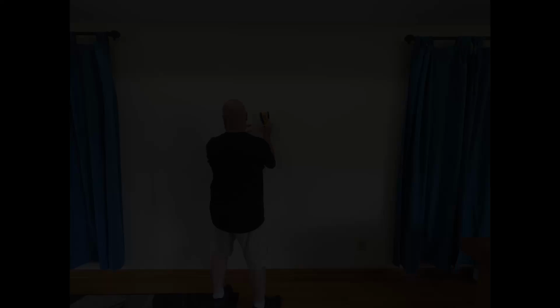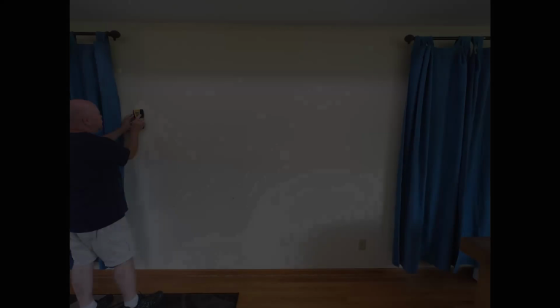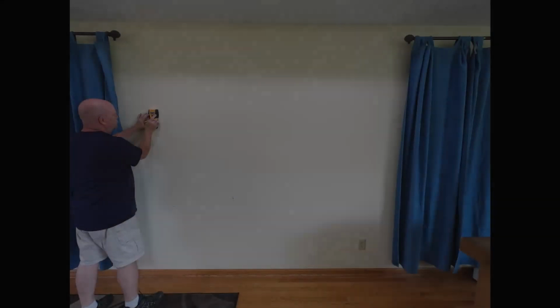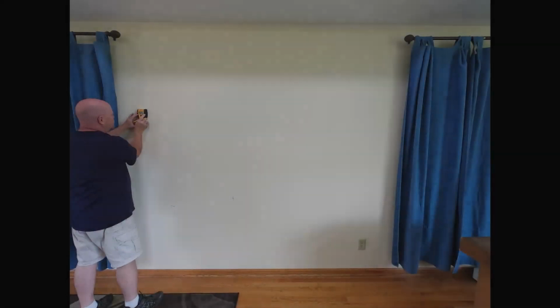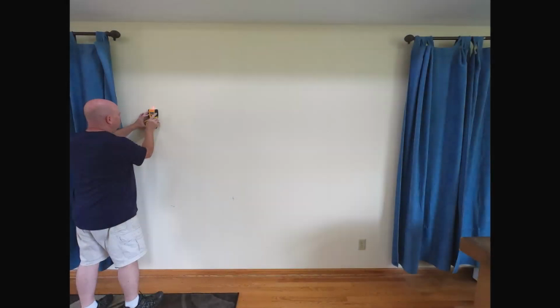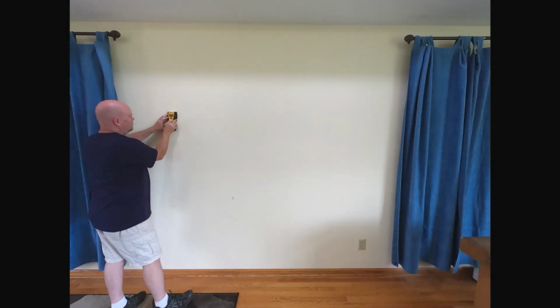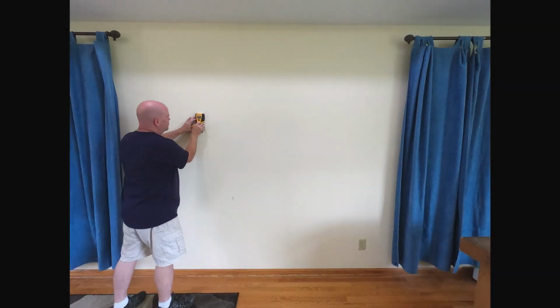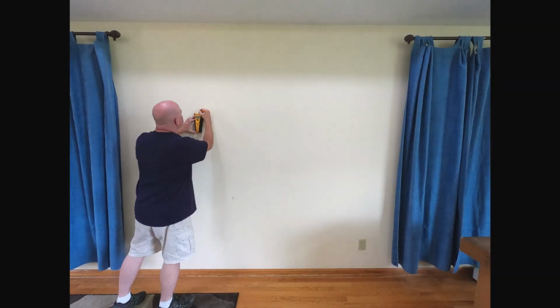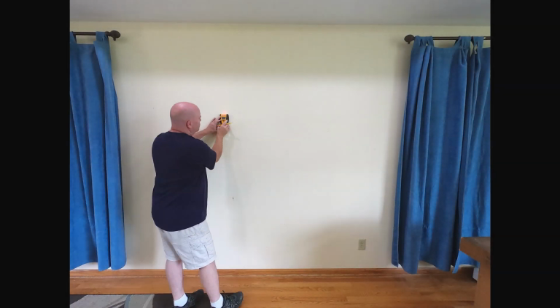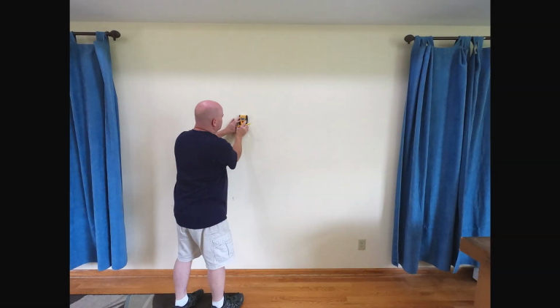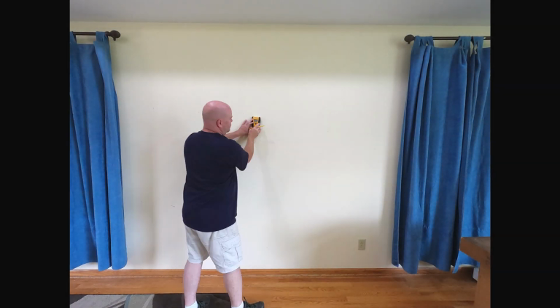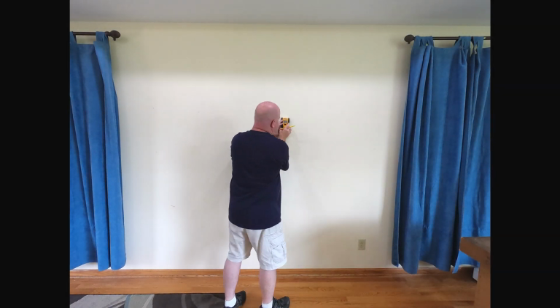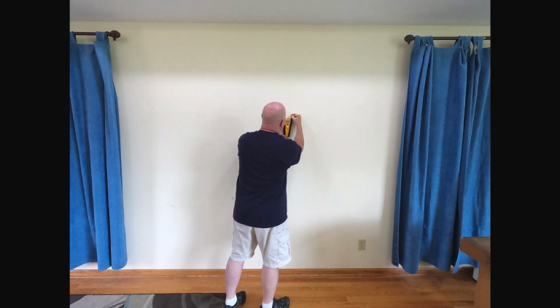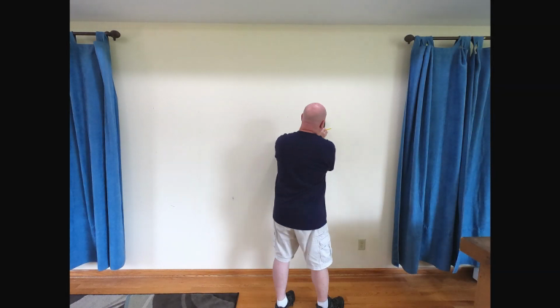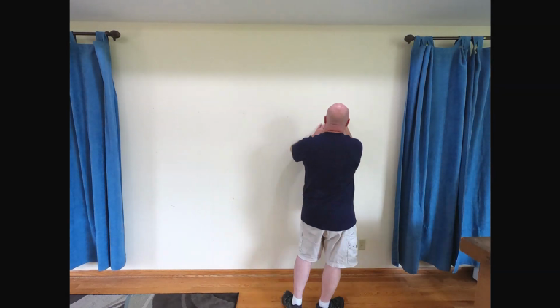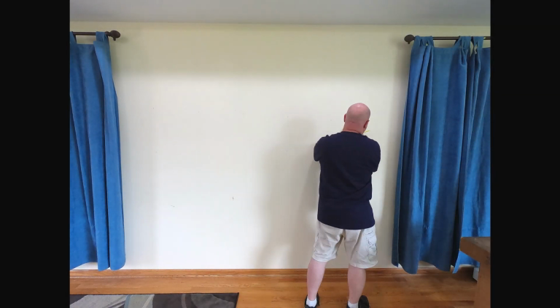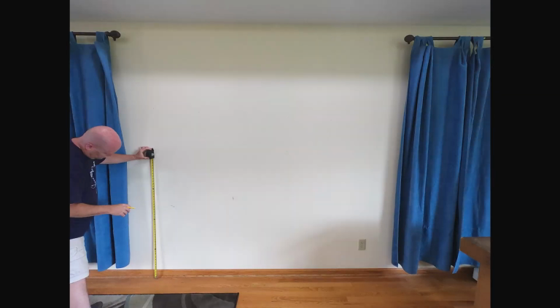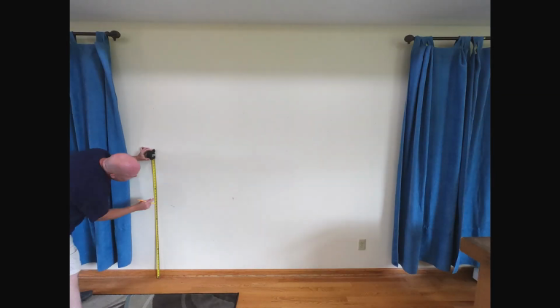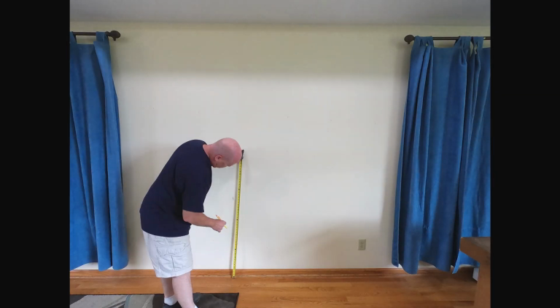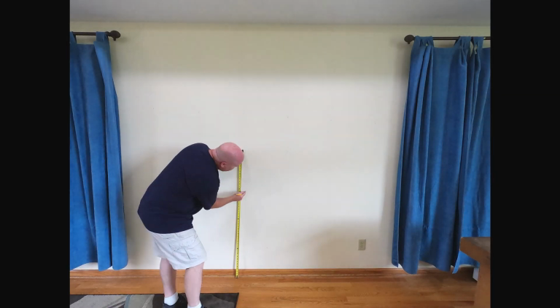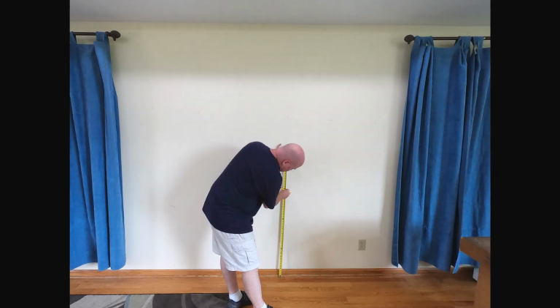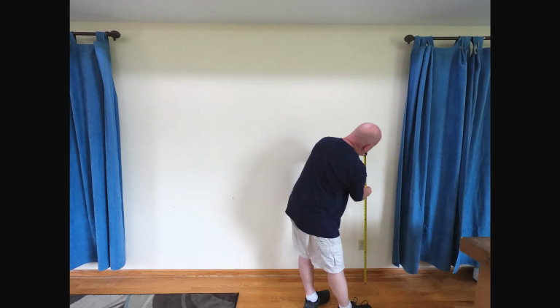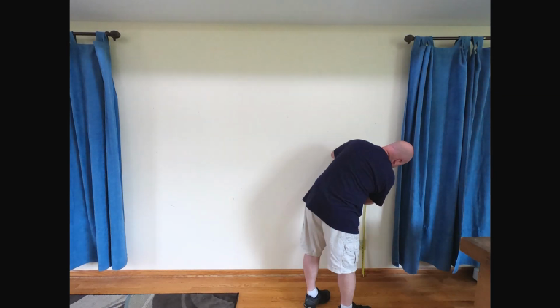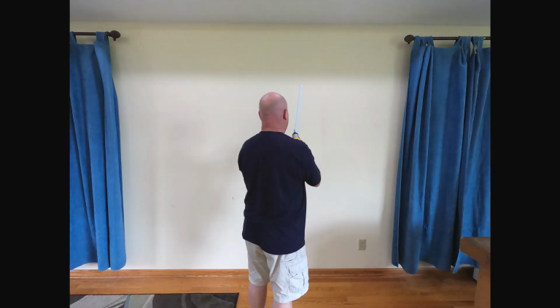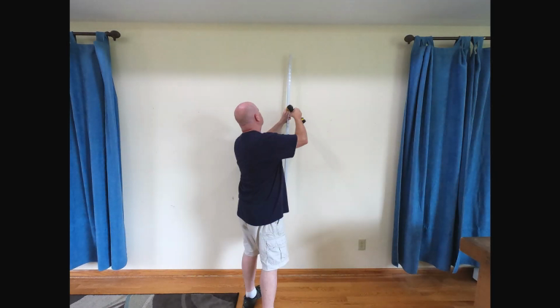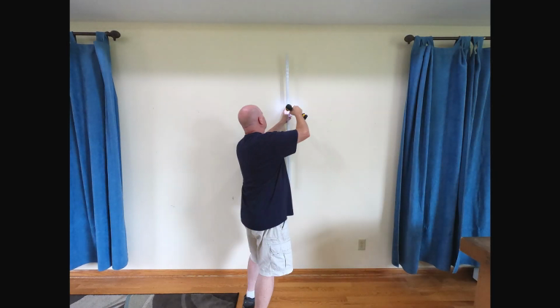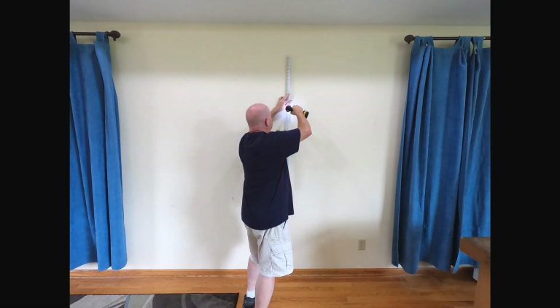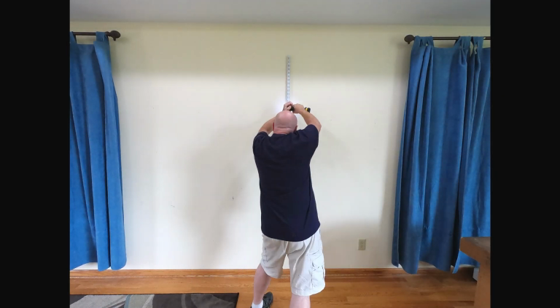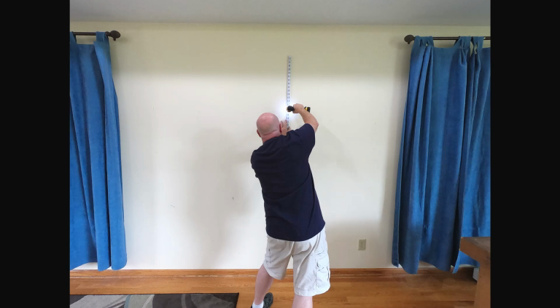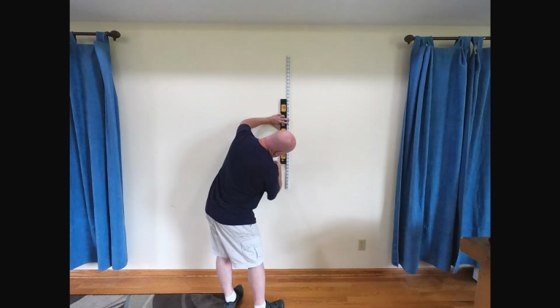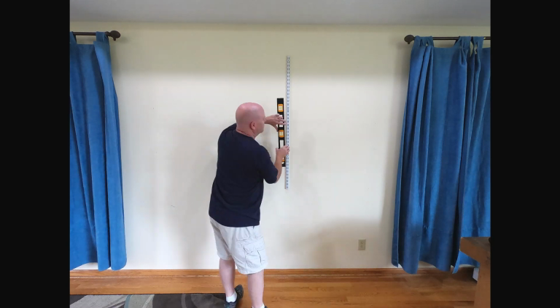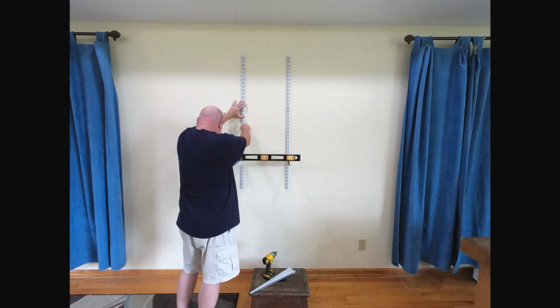Good morning, team. Today we're doing some much-needed organization in the office slash electronics shop.